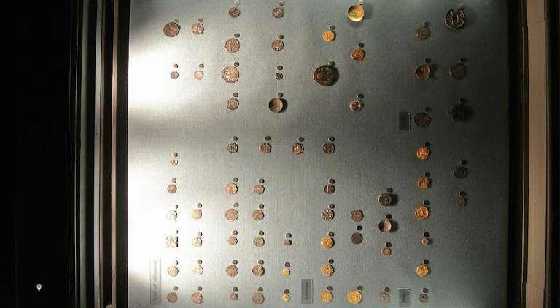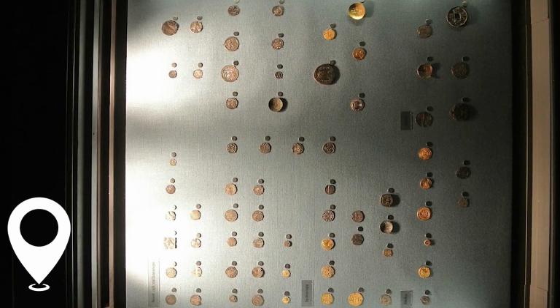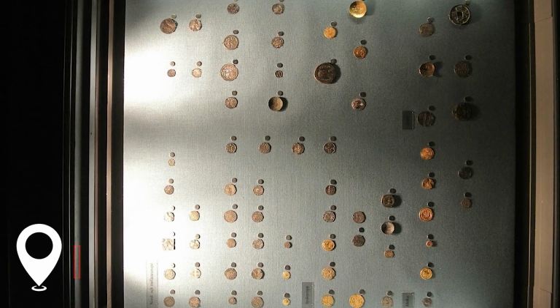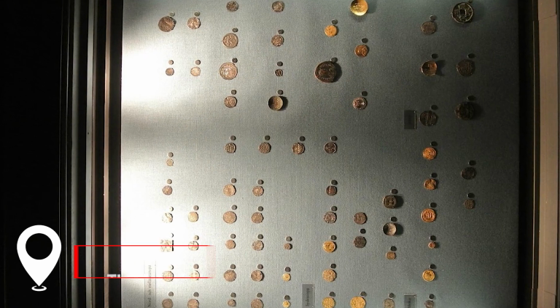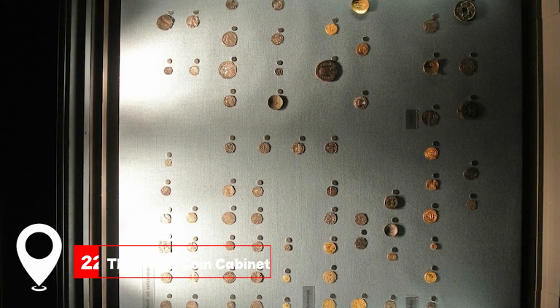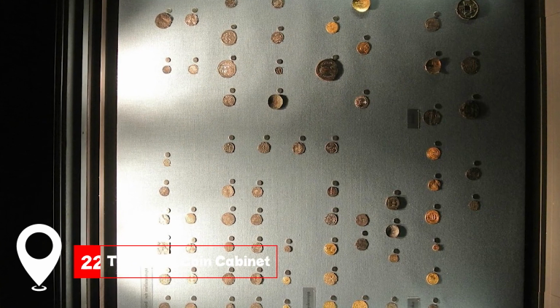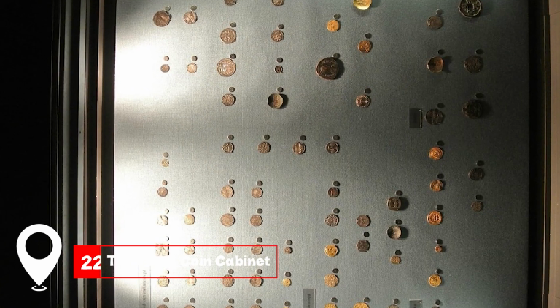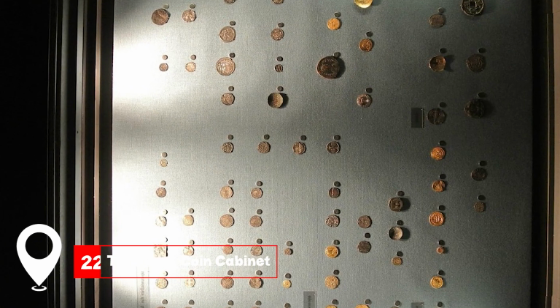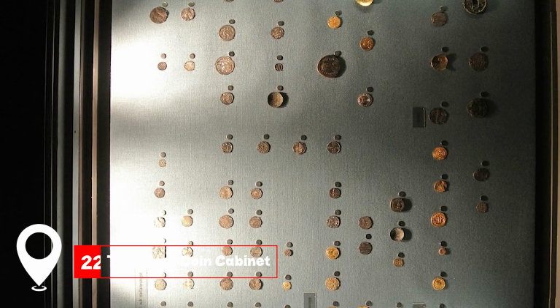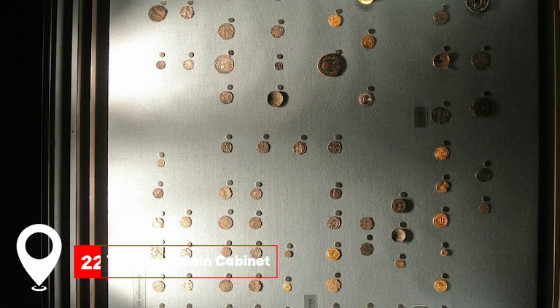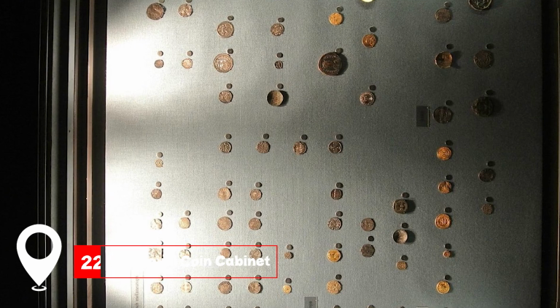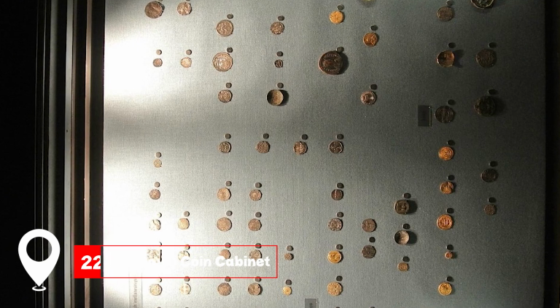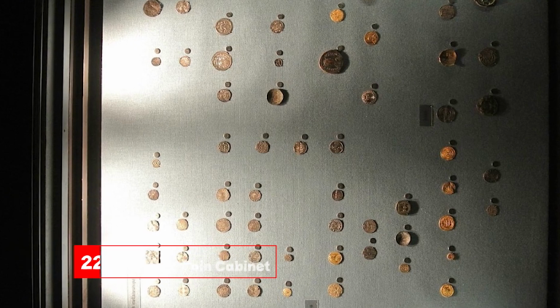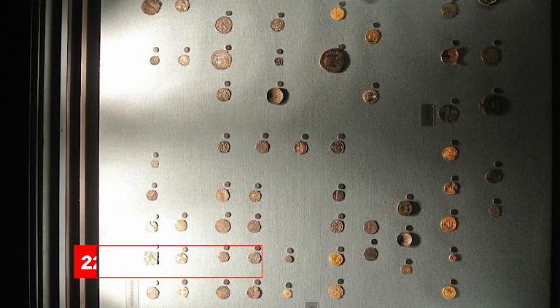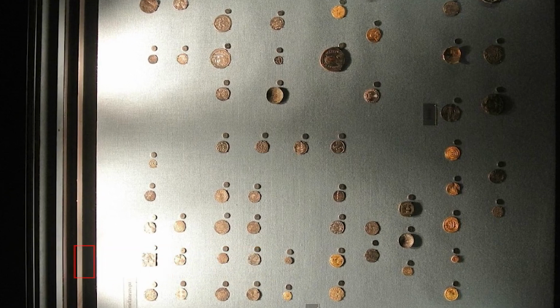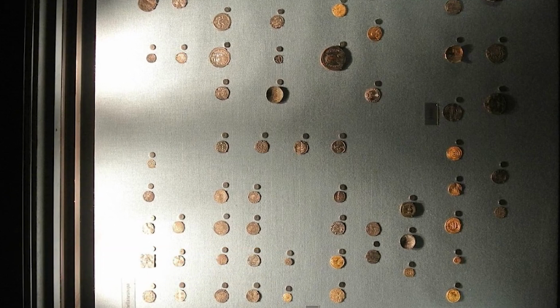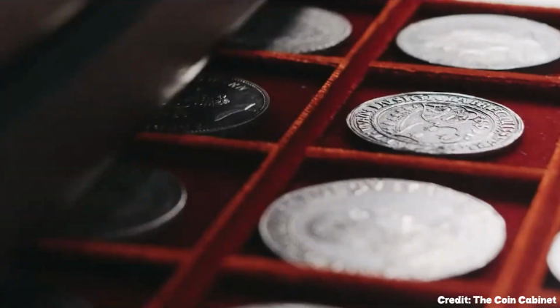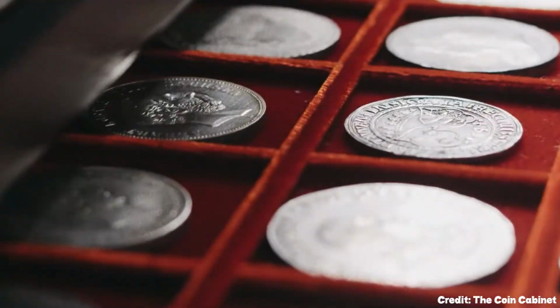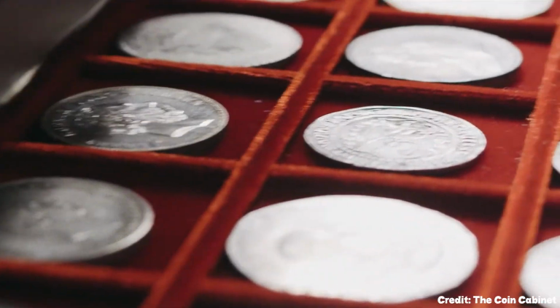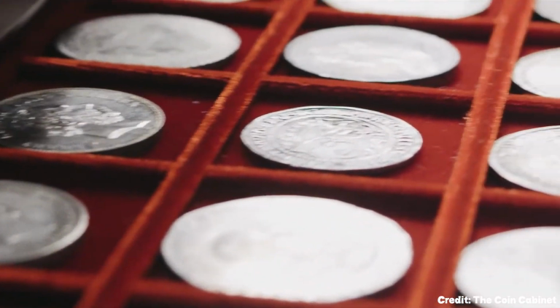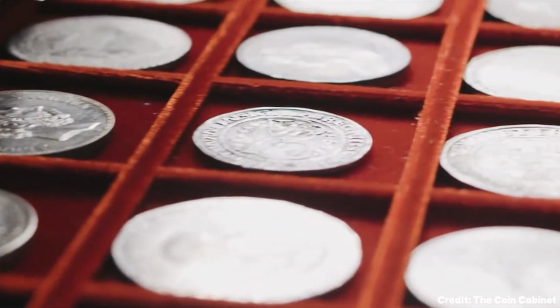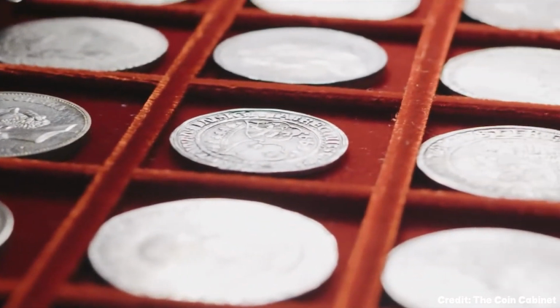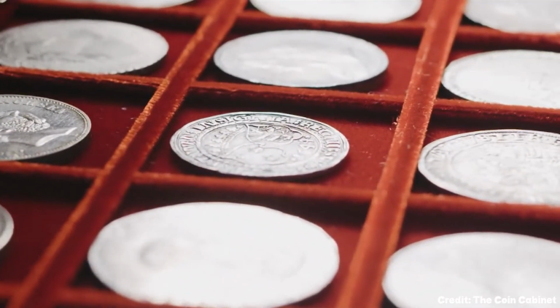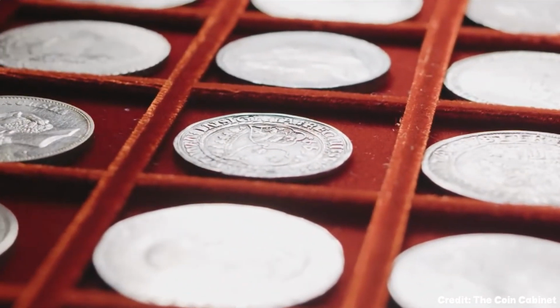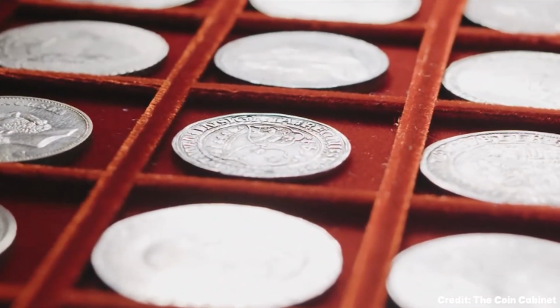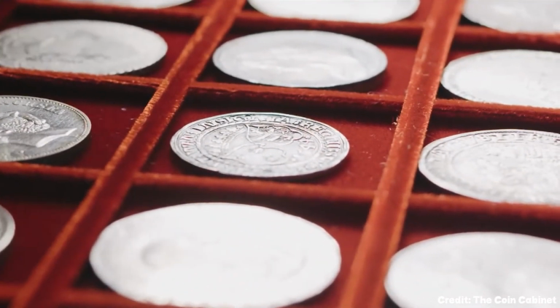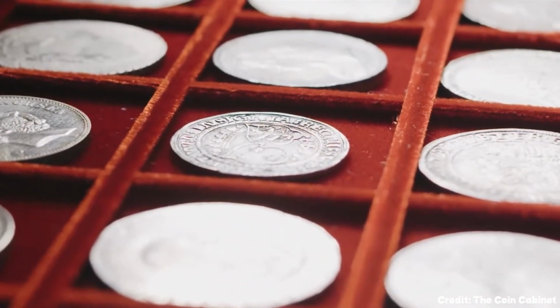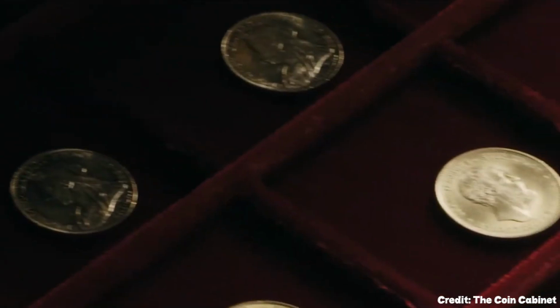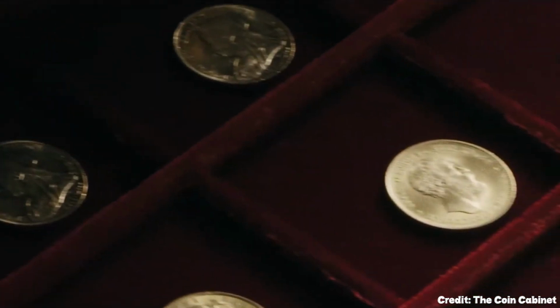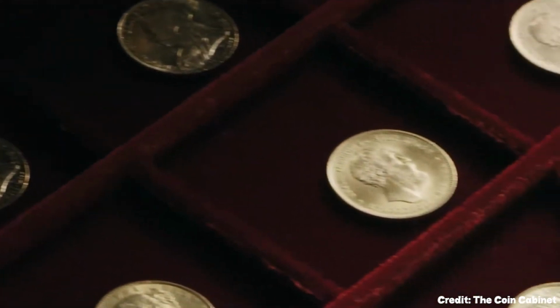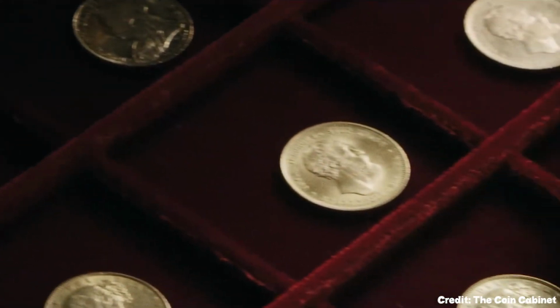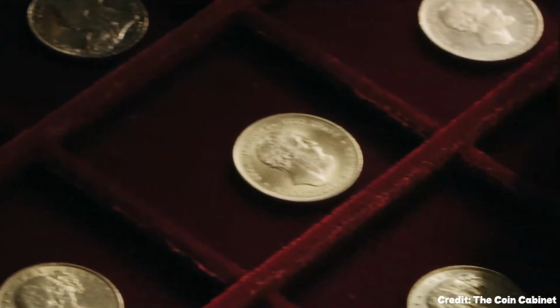At number twenty-two, we have the Royal Coin Cabinet. Dive into the world of coins, medals, and the history of money in Sweden.